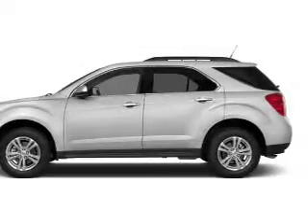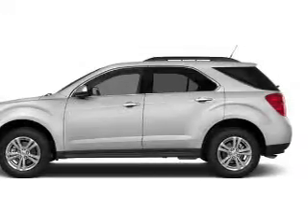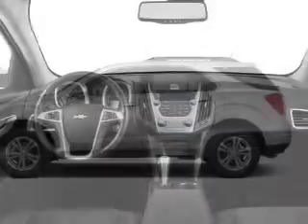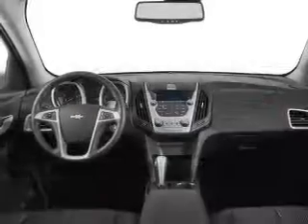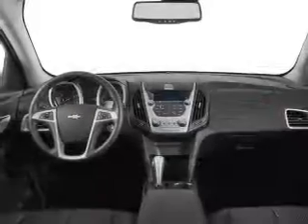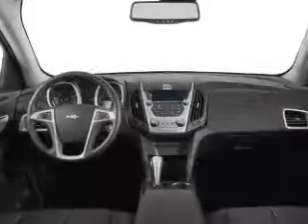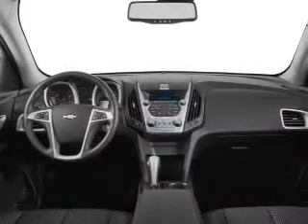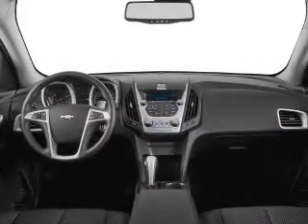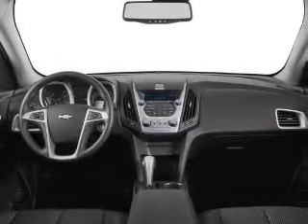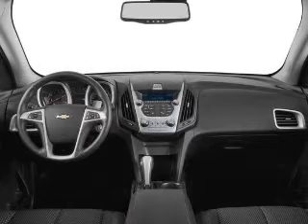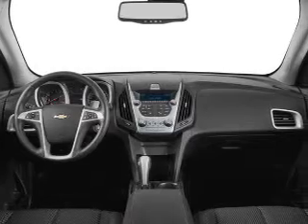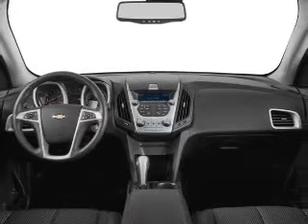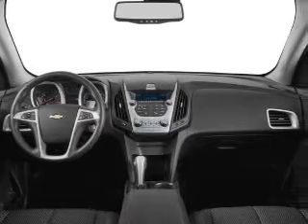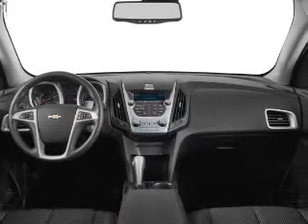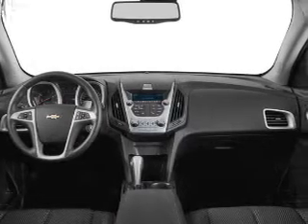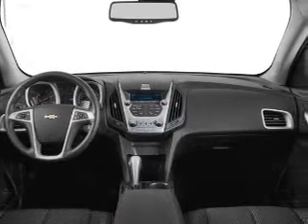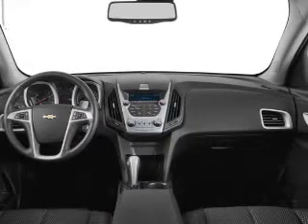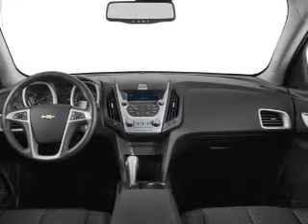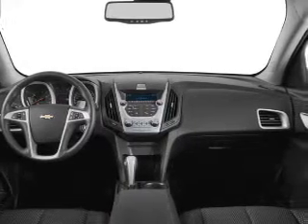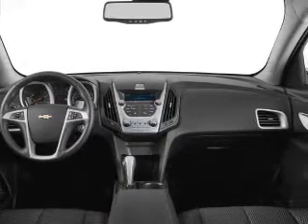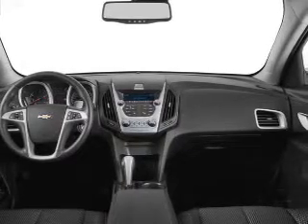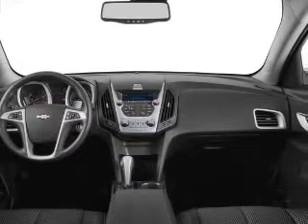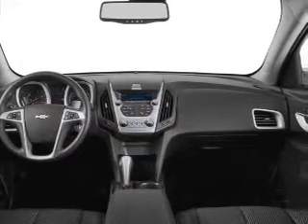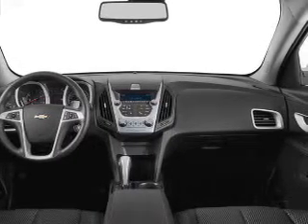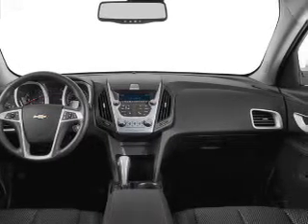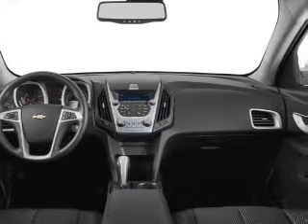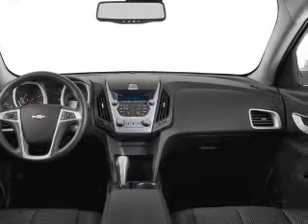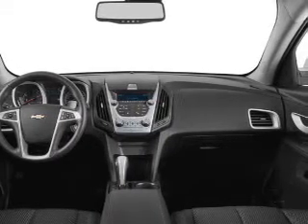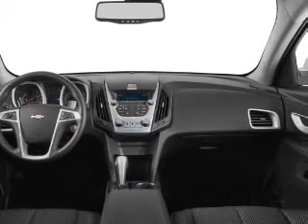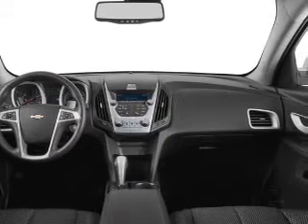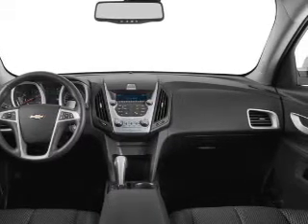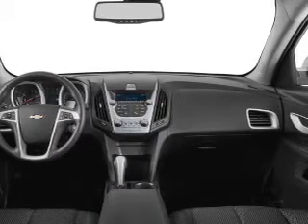Keyless entry, a satellite radio. Our website offers more information on all of our vehicles. Call us today to start test driving.